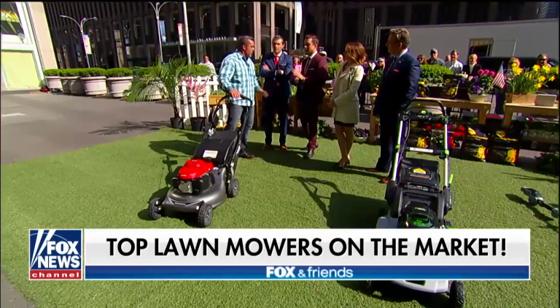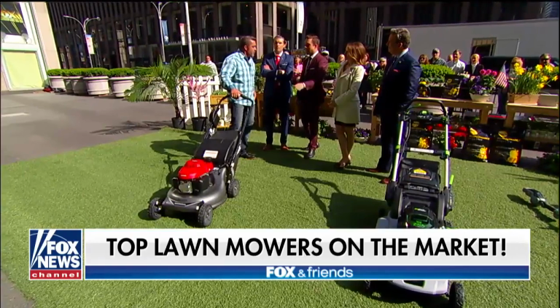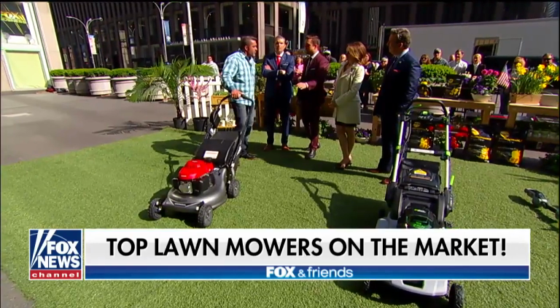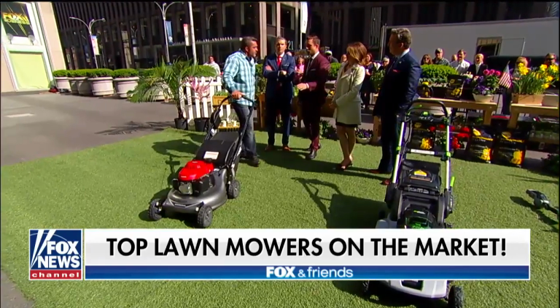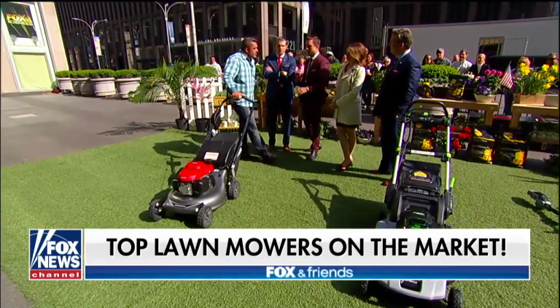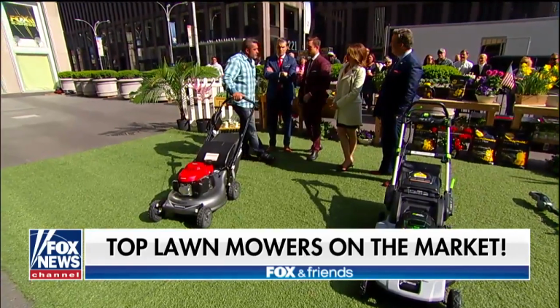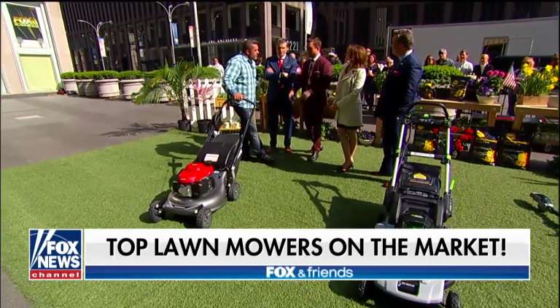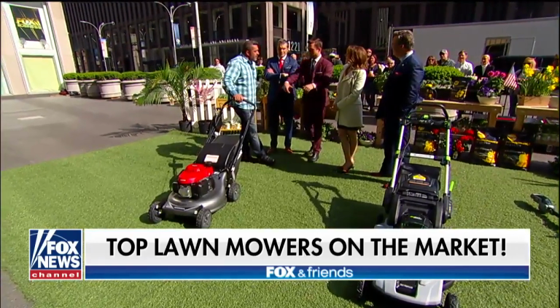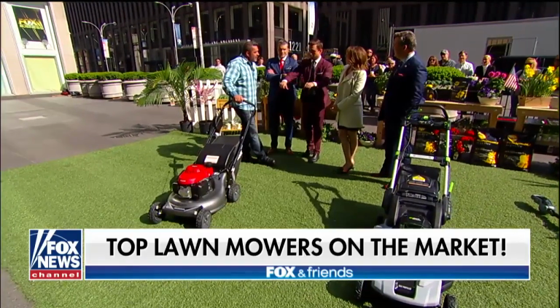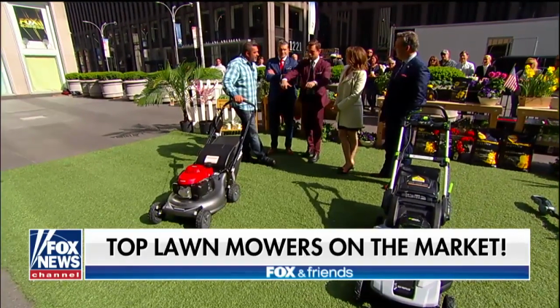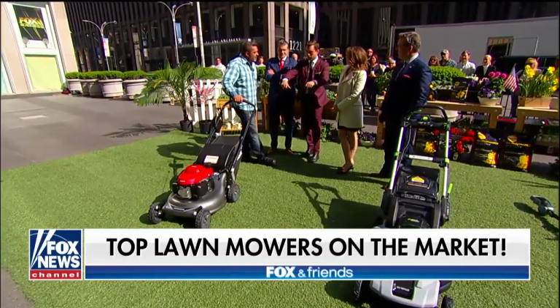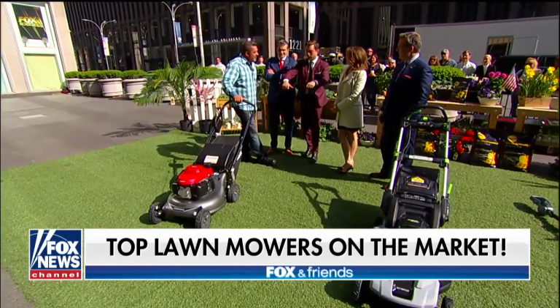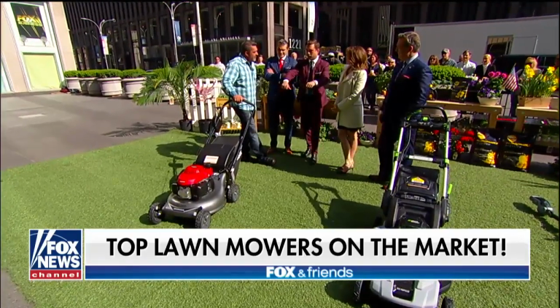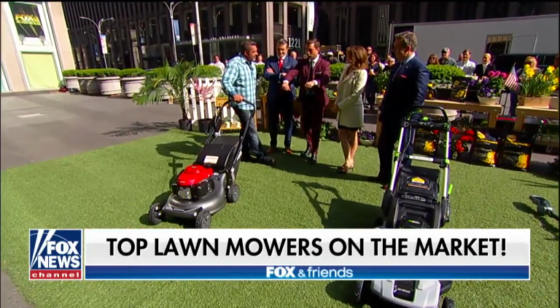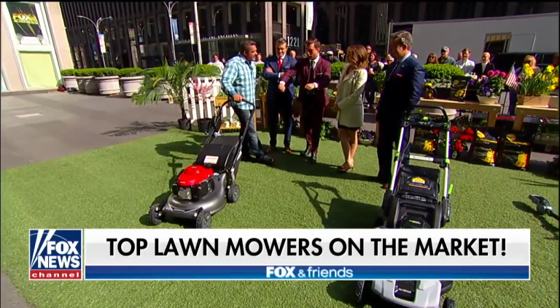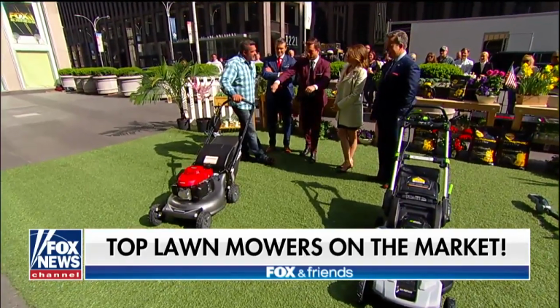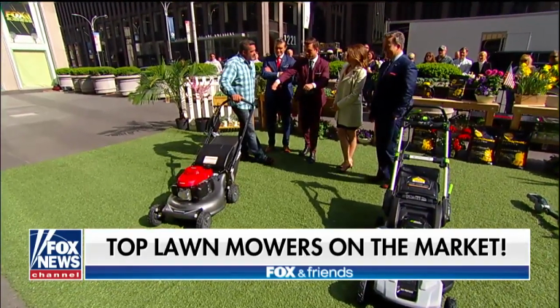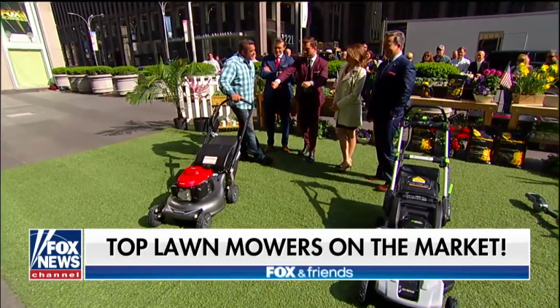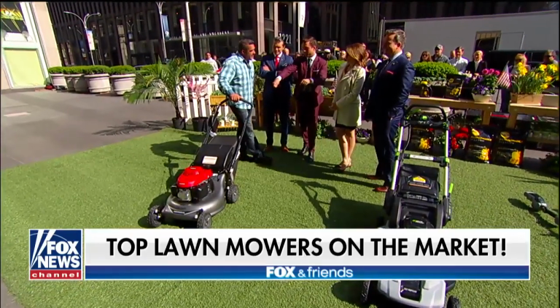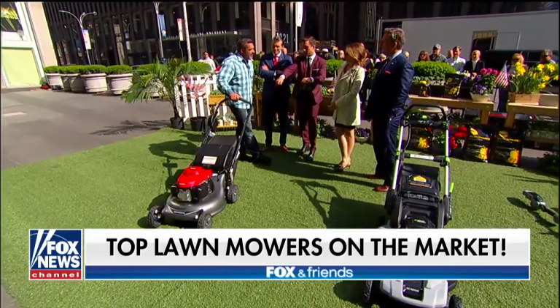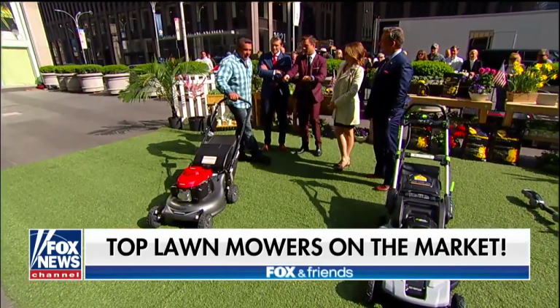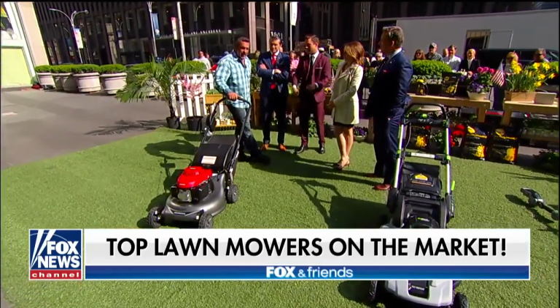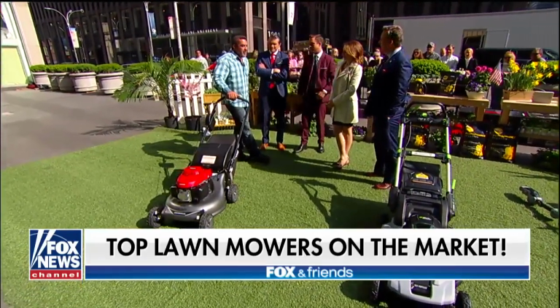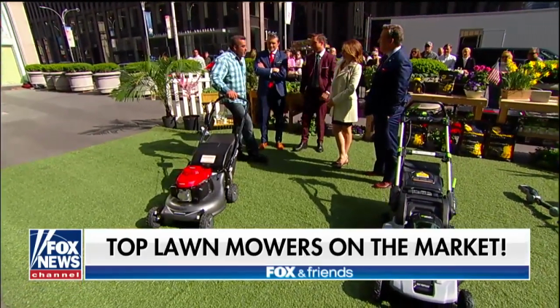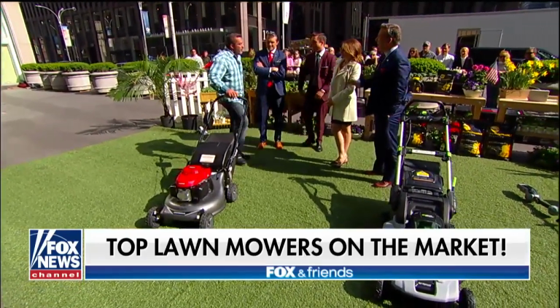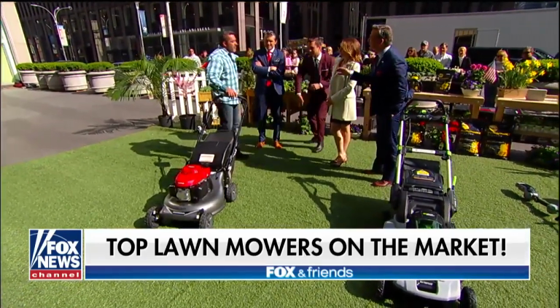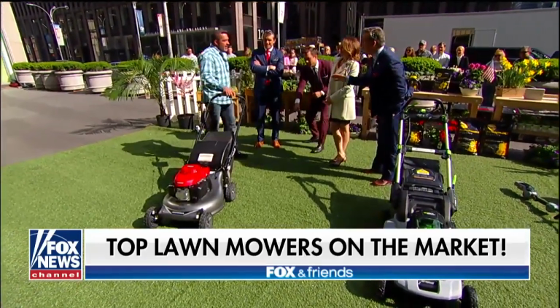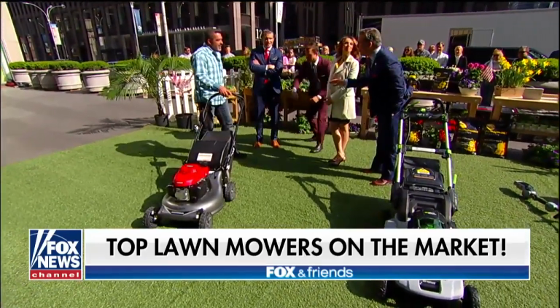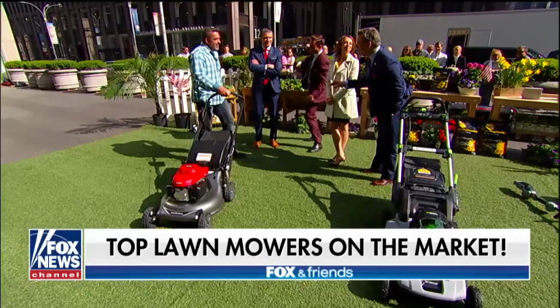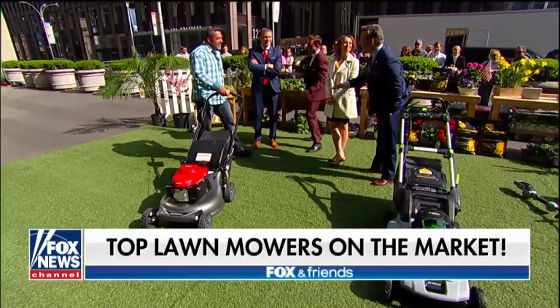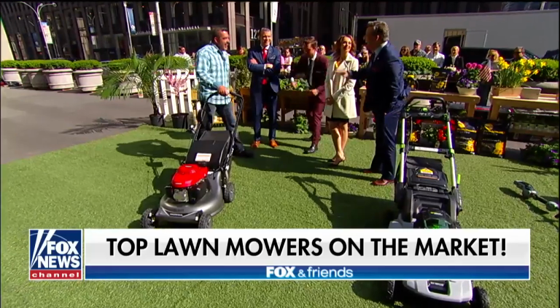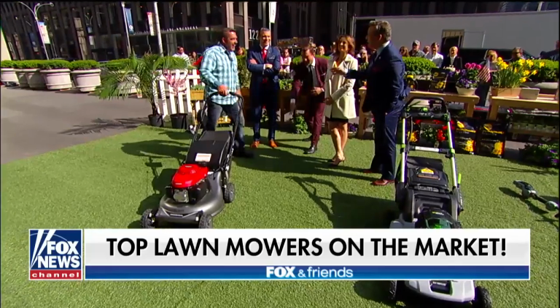Kids have it so easy today with the speed control and turning the key. I was out there breaking my back.